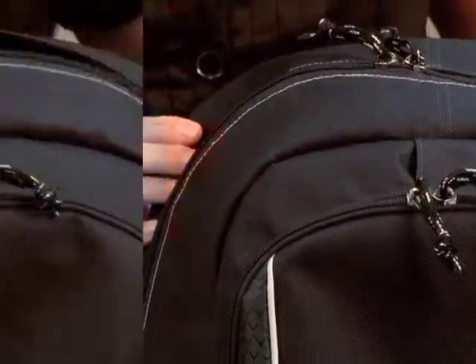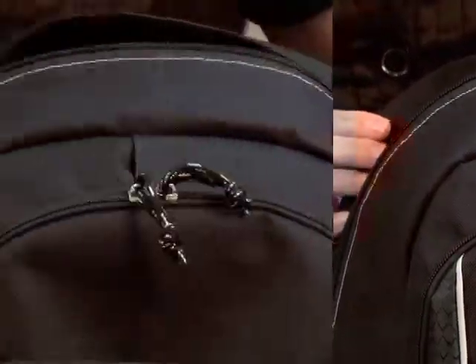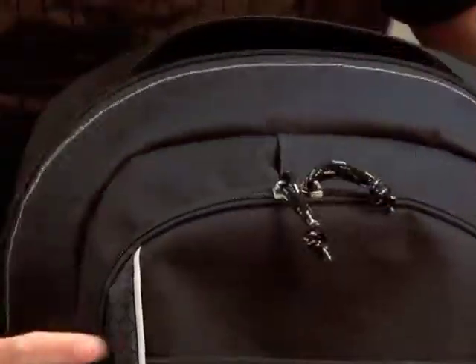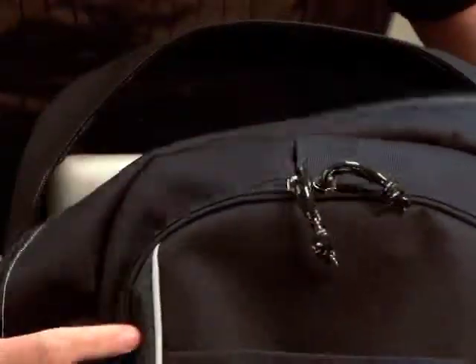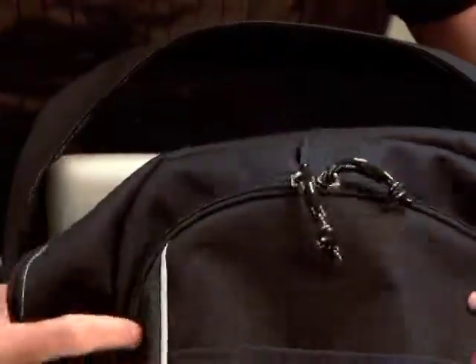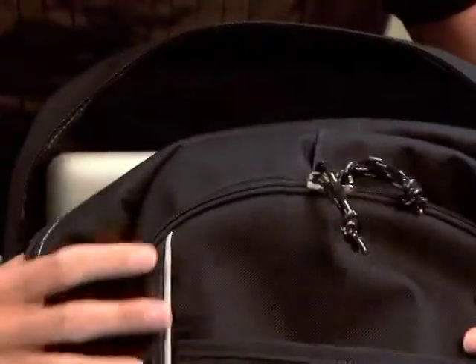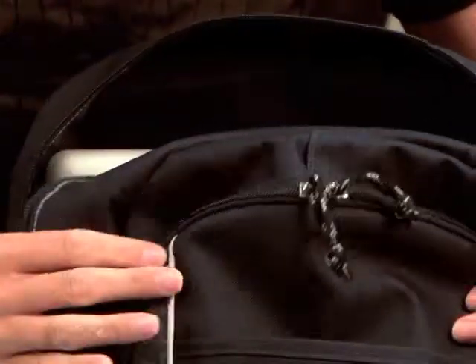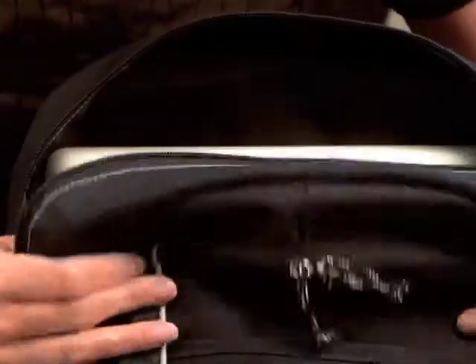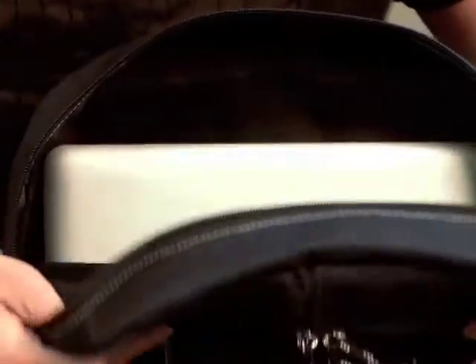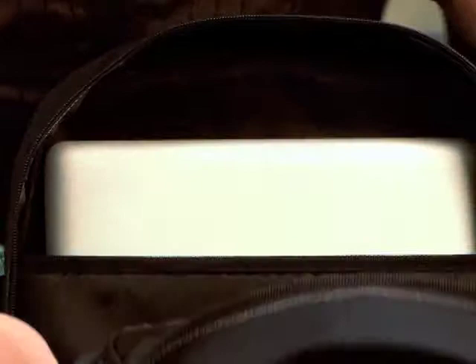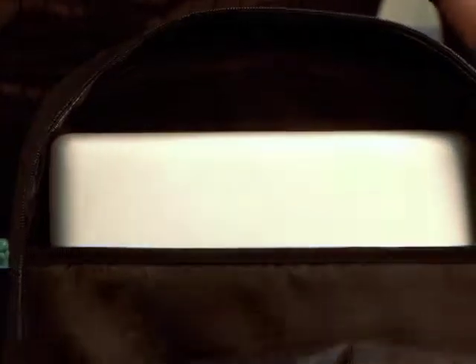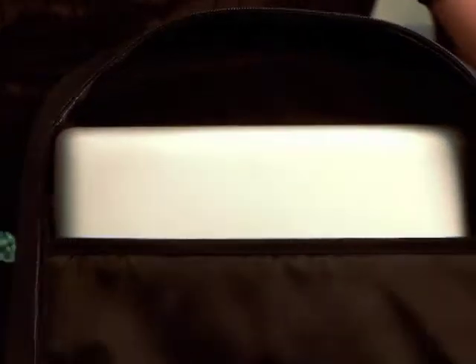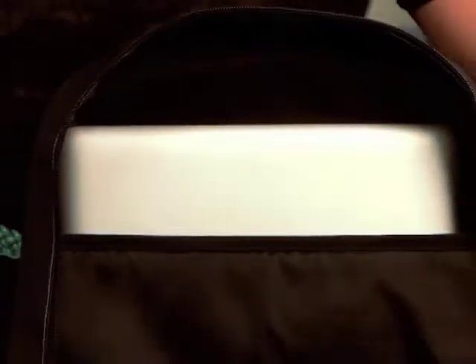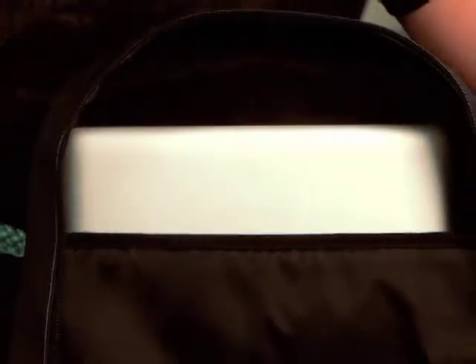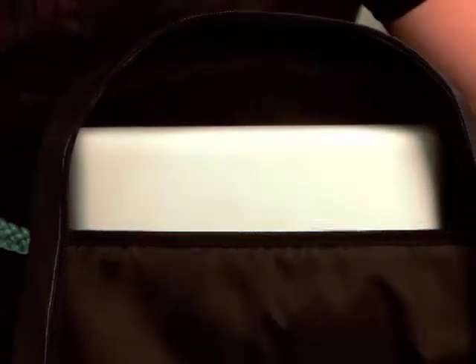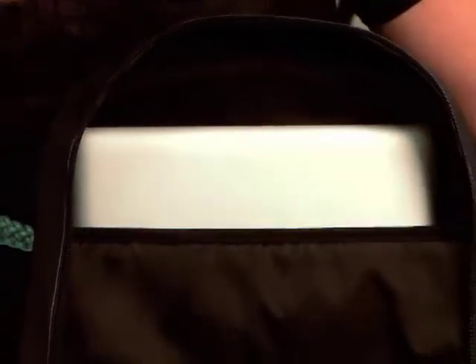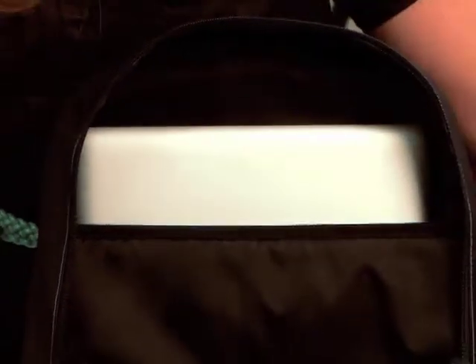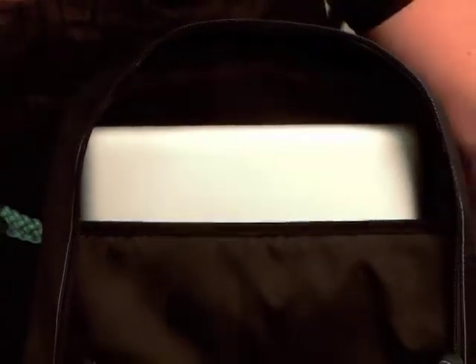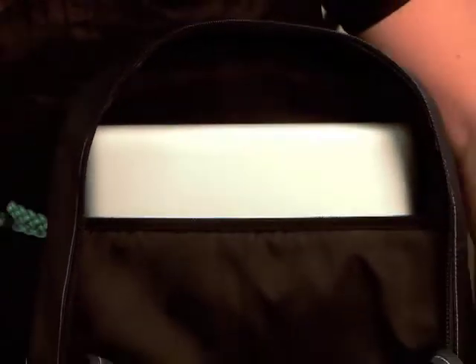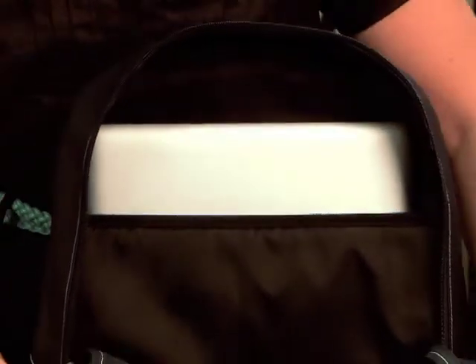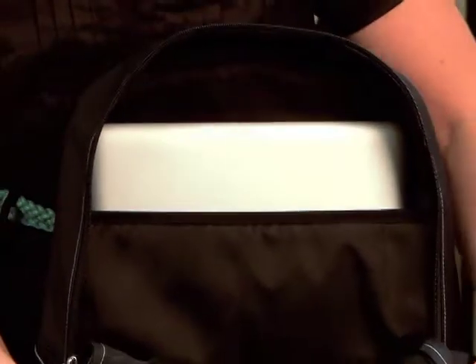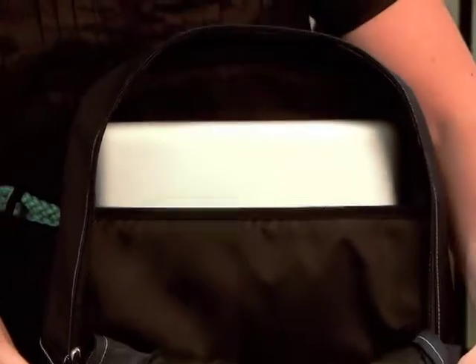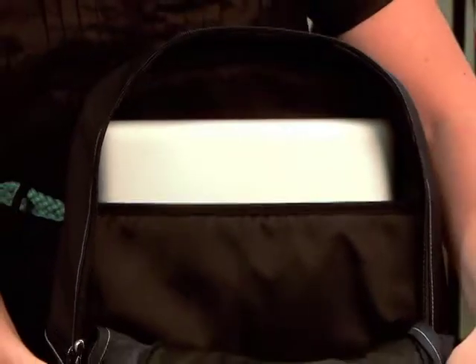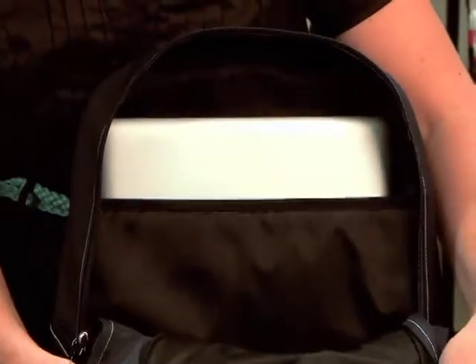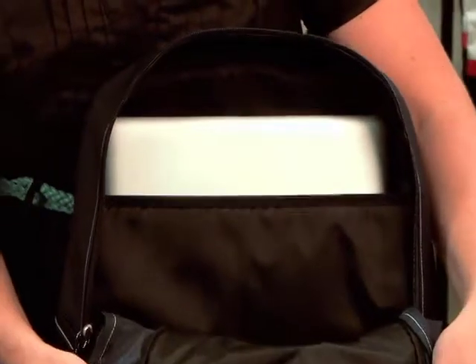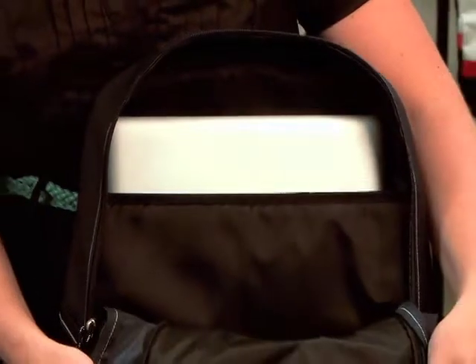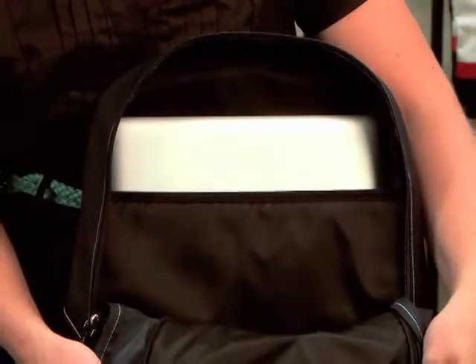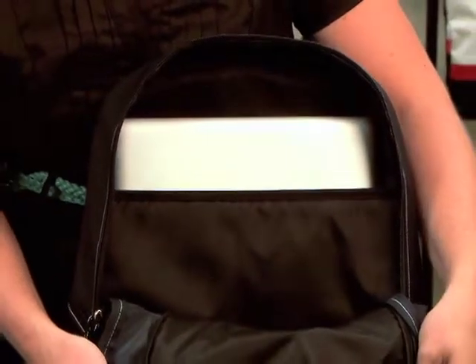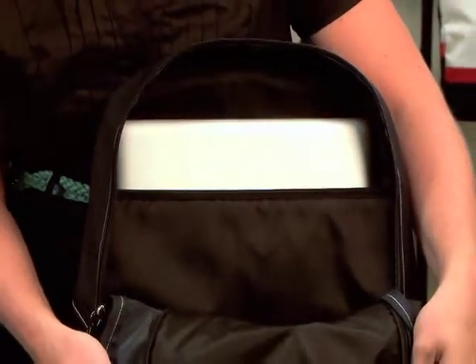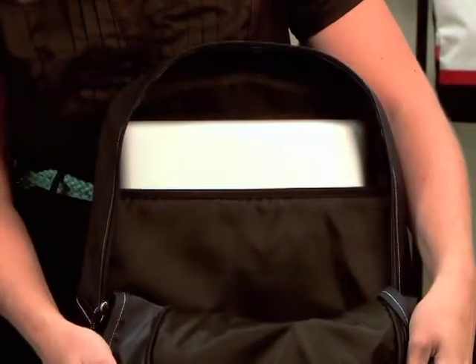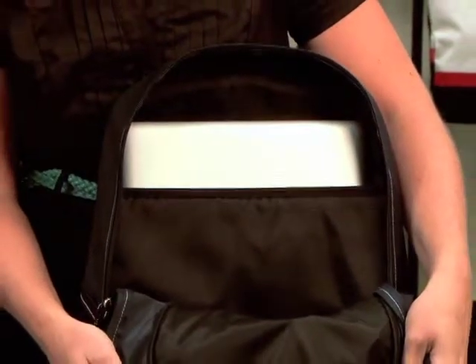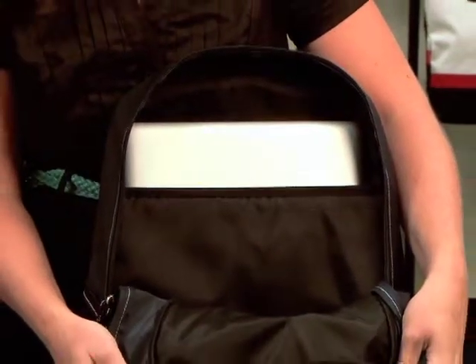In the main compartment there's a padded laptop sleeve that can fit up to a 15.4 inch laptop.